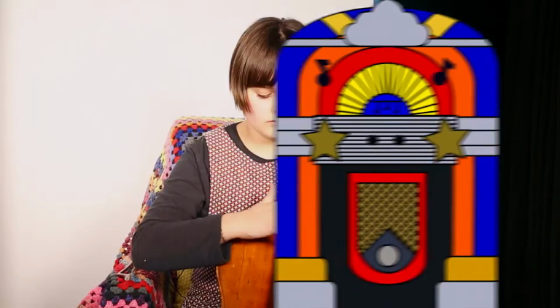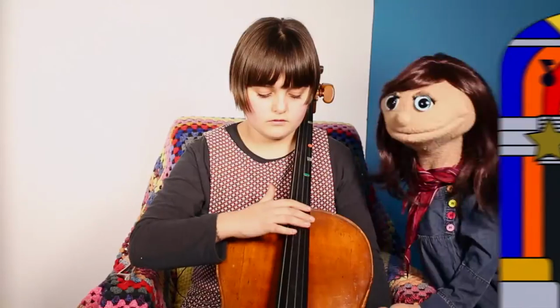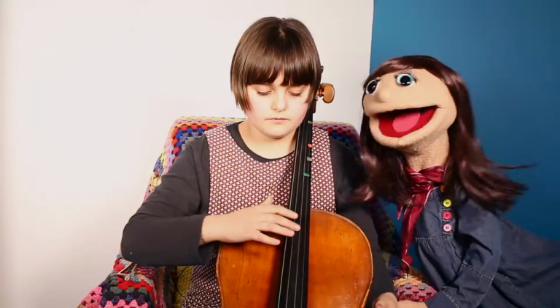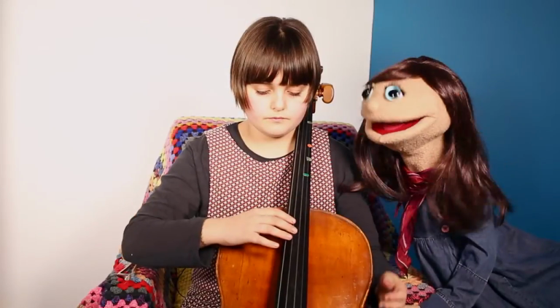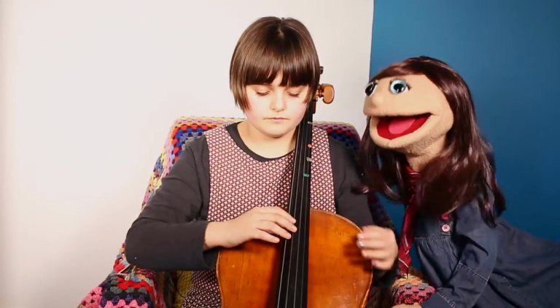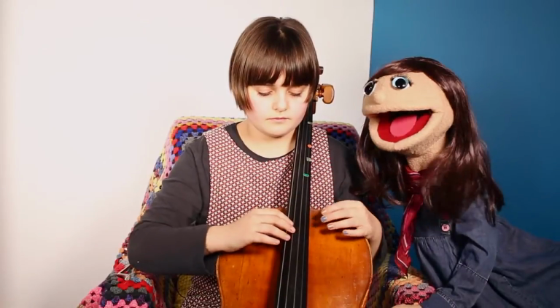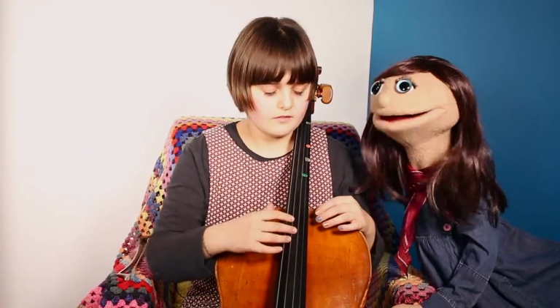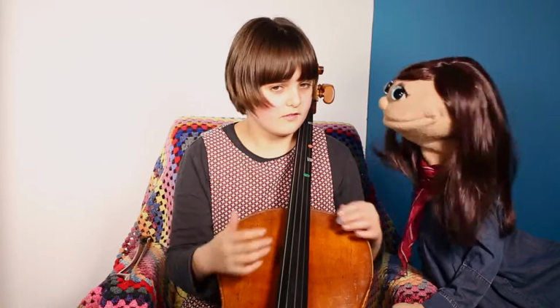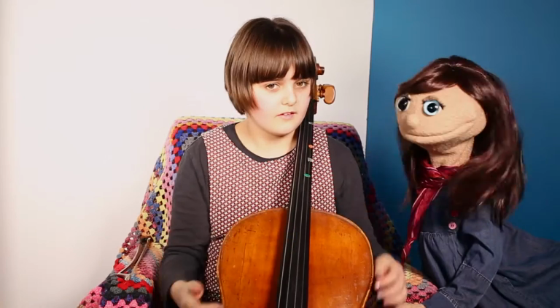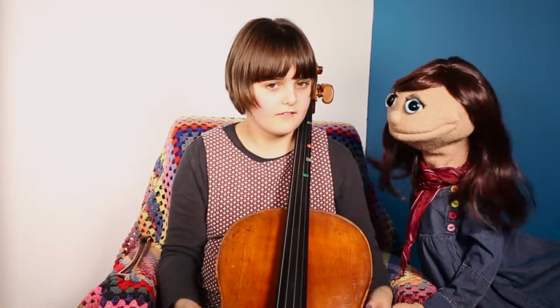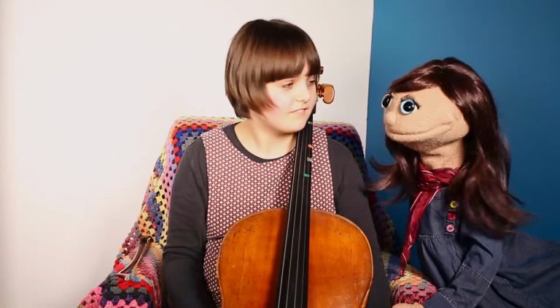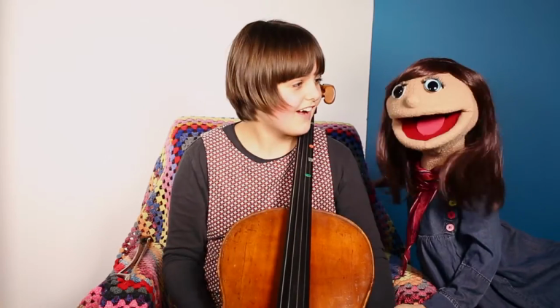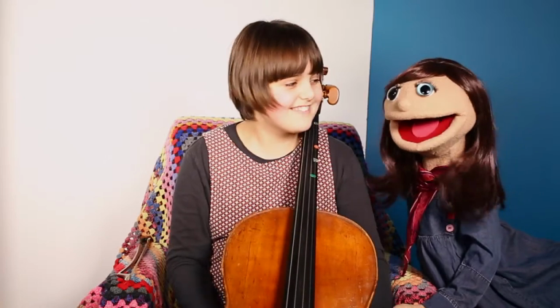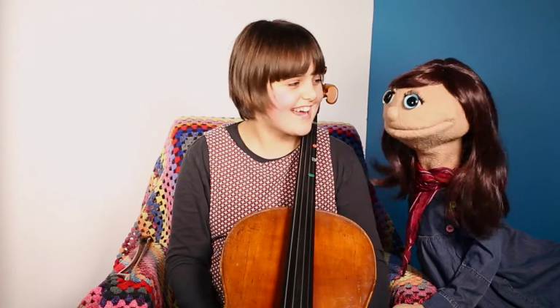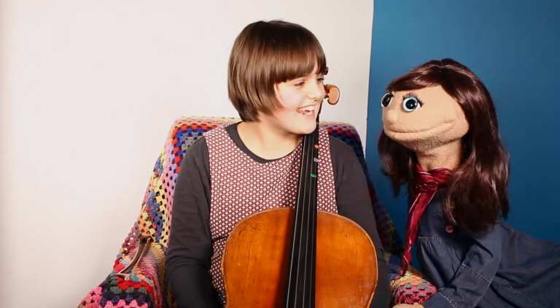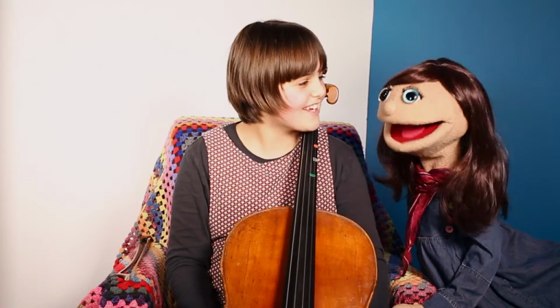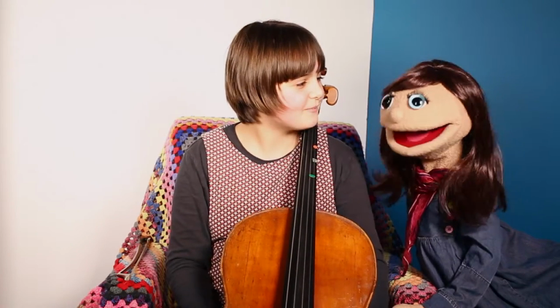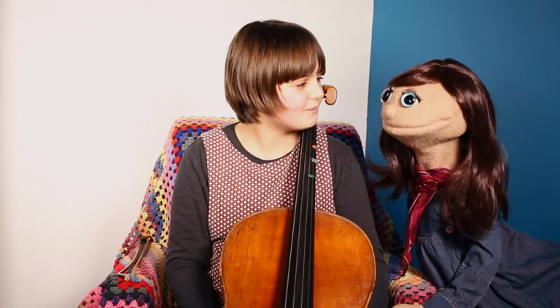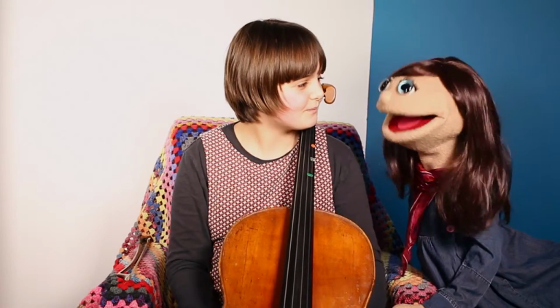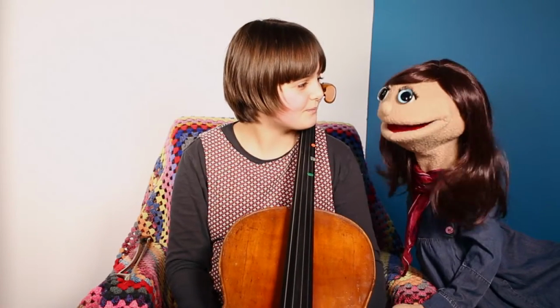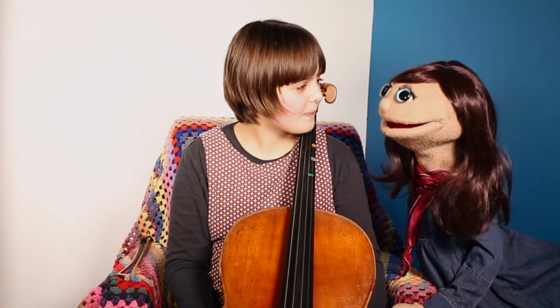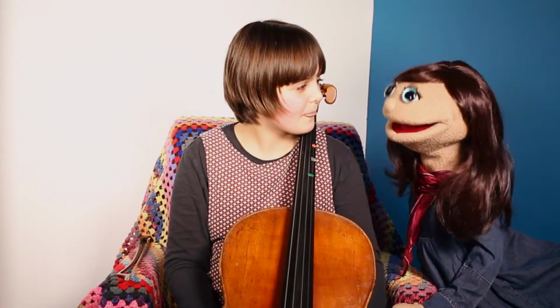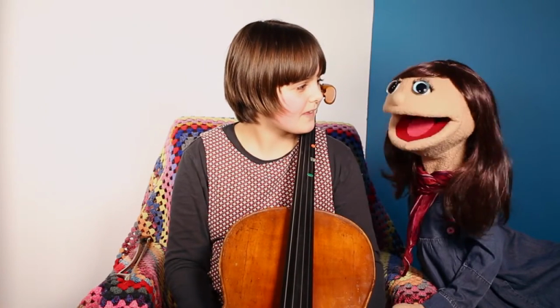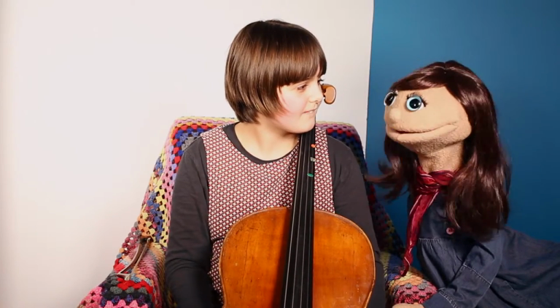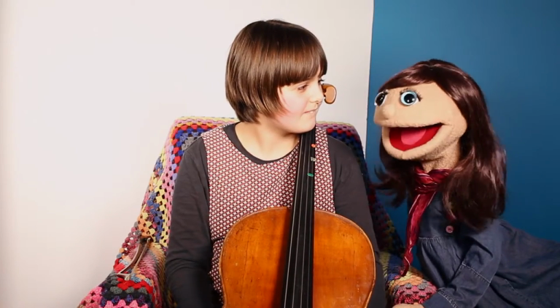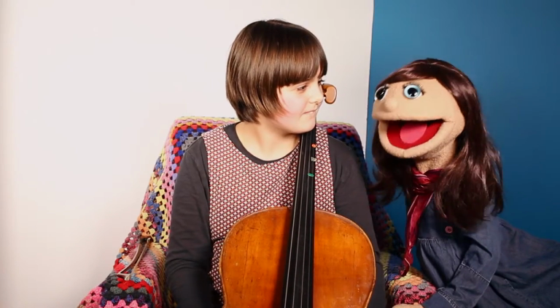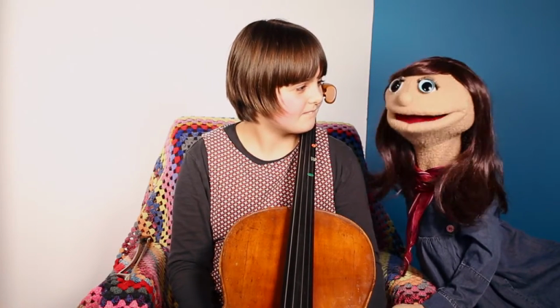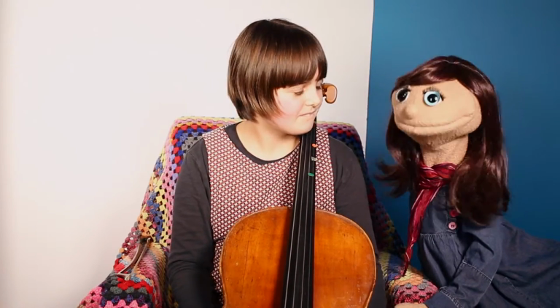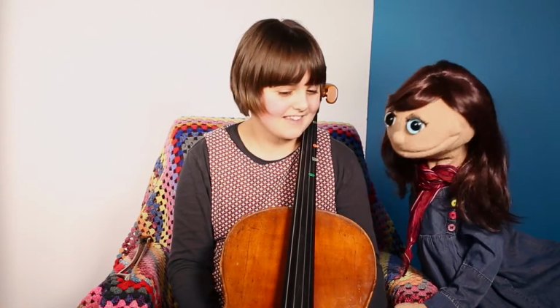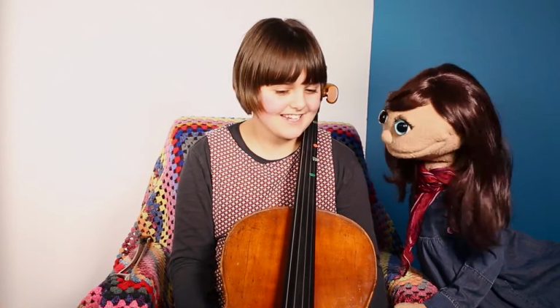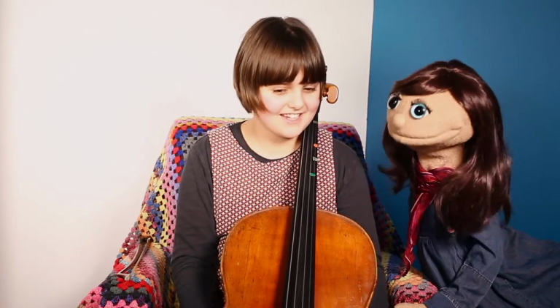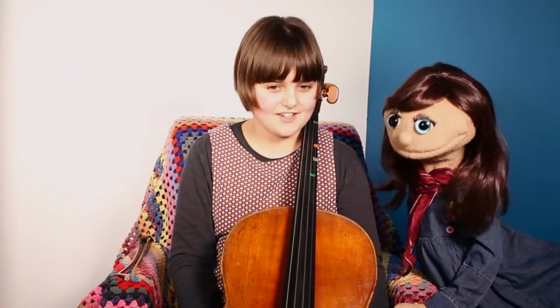Hi, Martha. Hi, Jenny. Hi, welcome to my music room. Thank you.